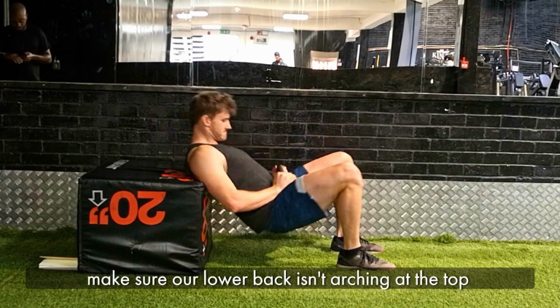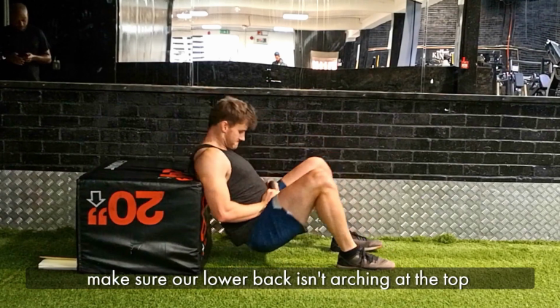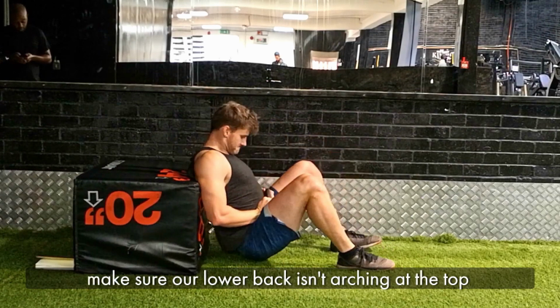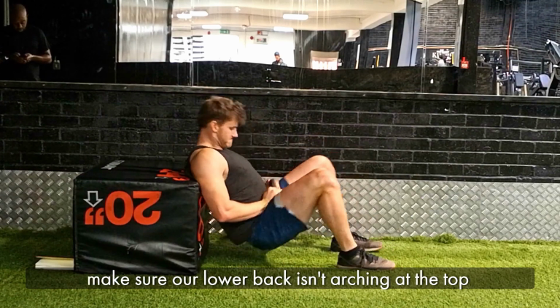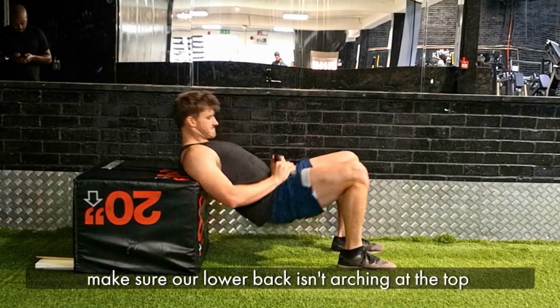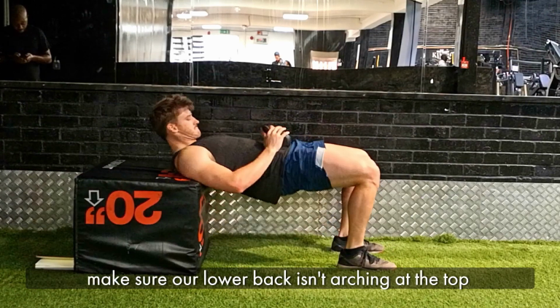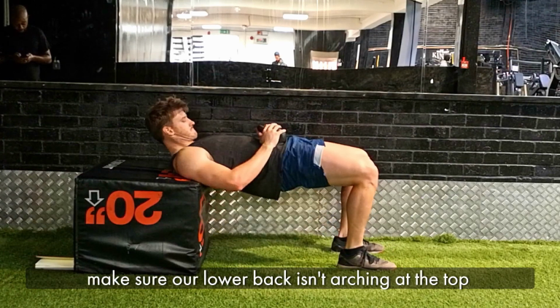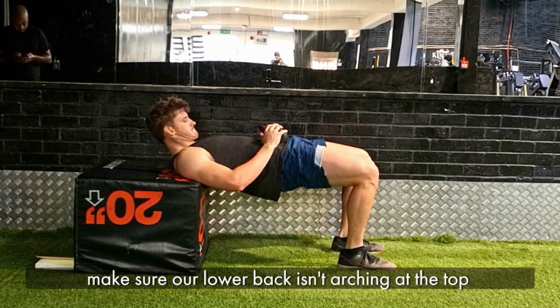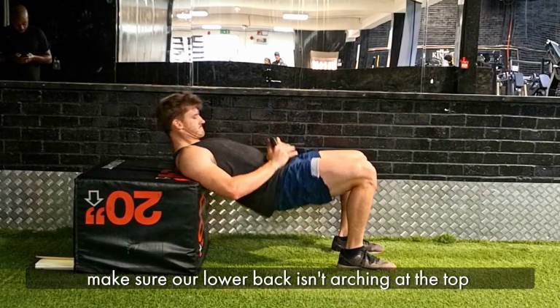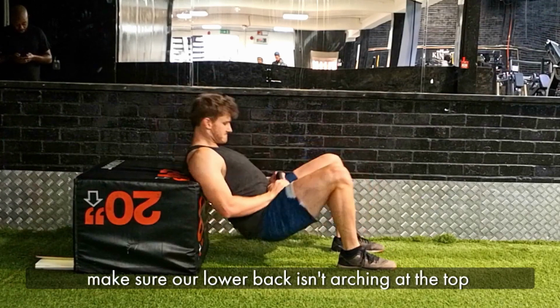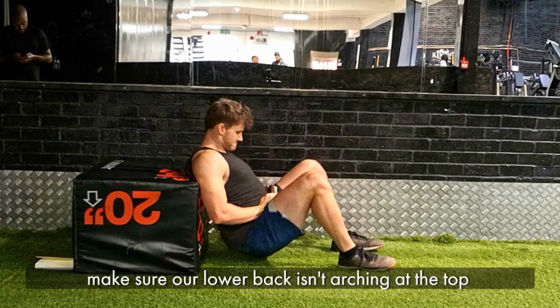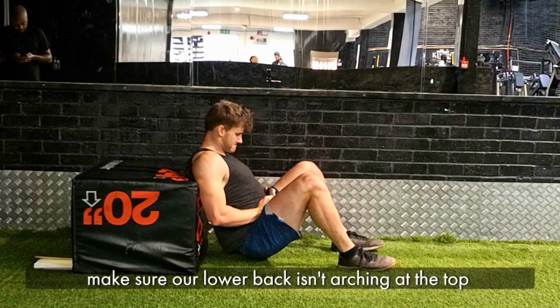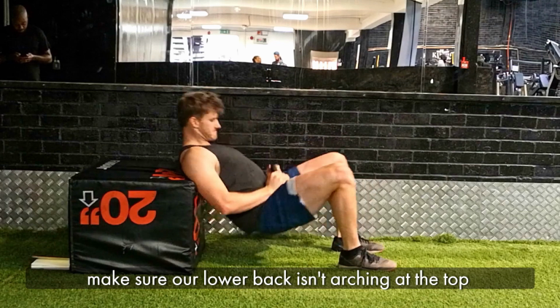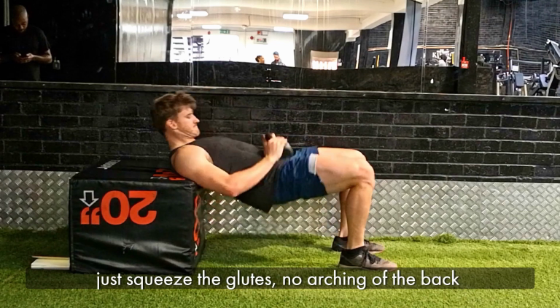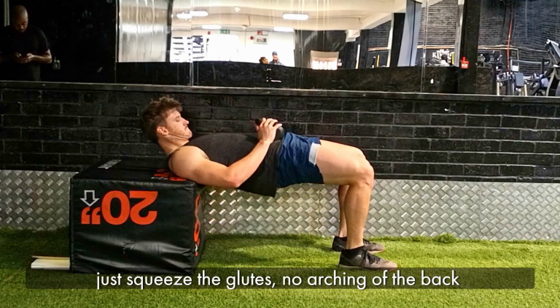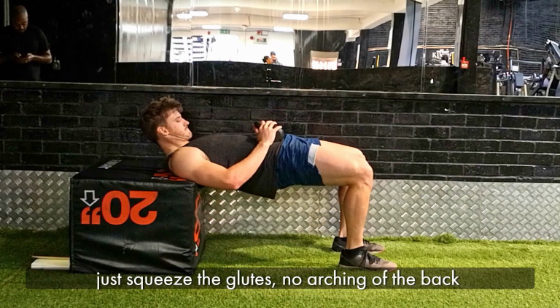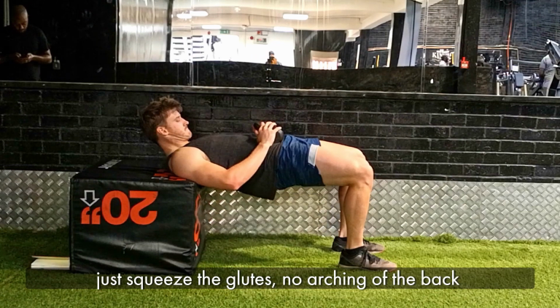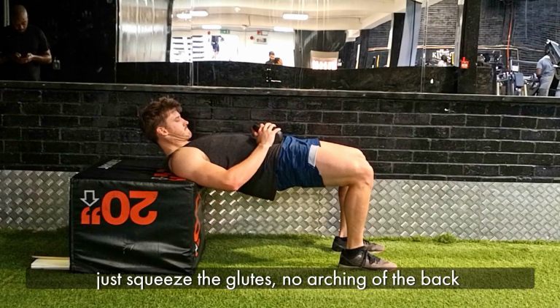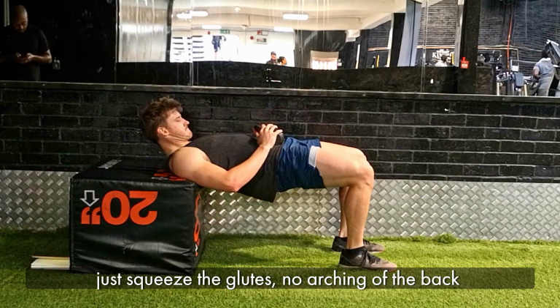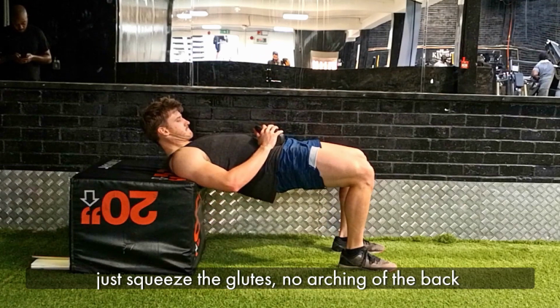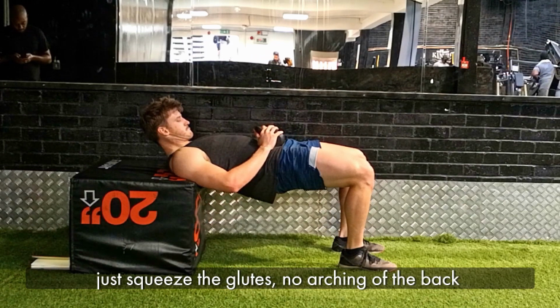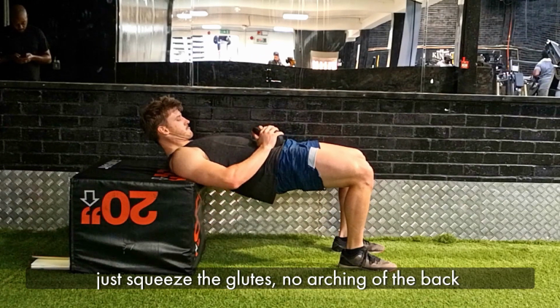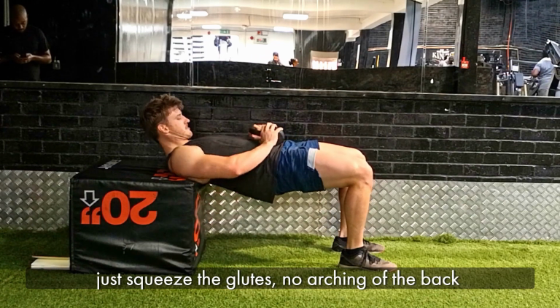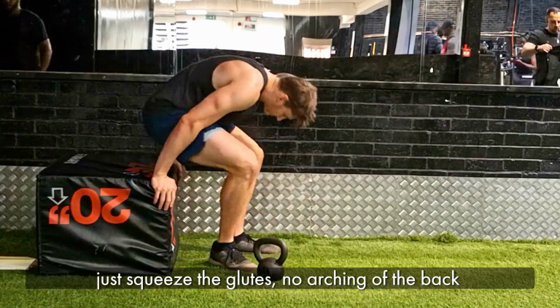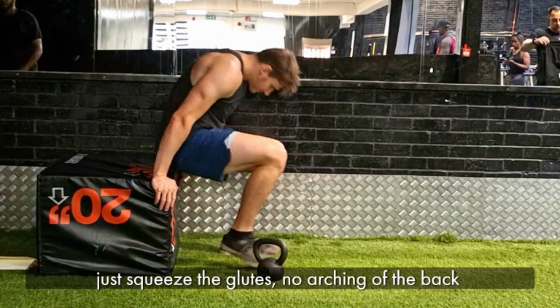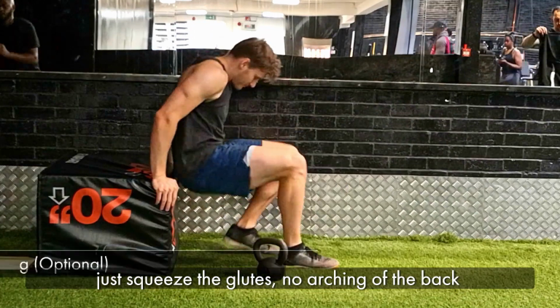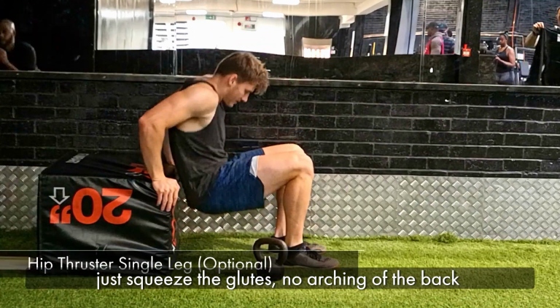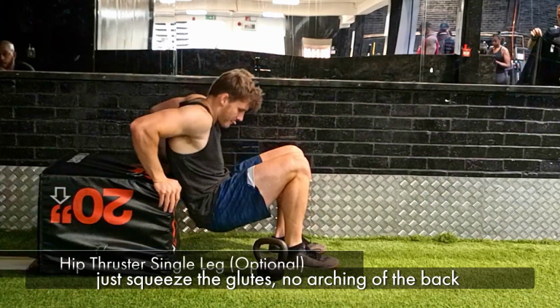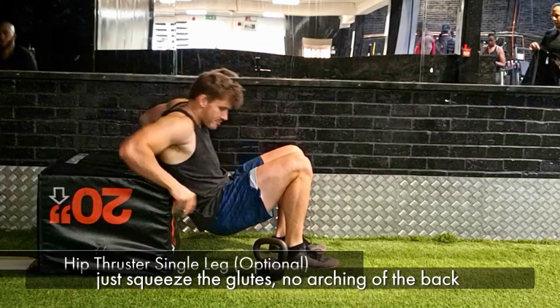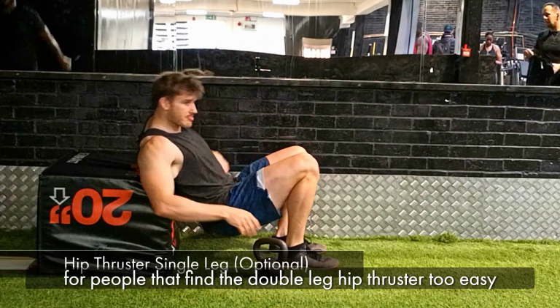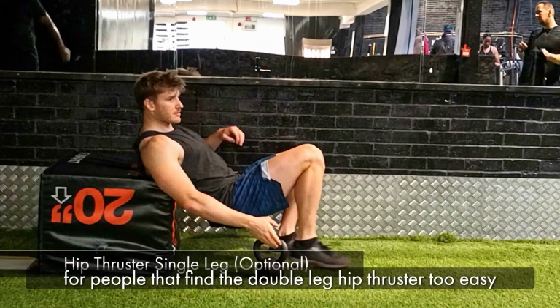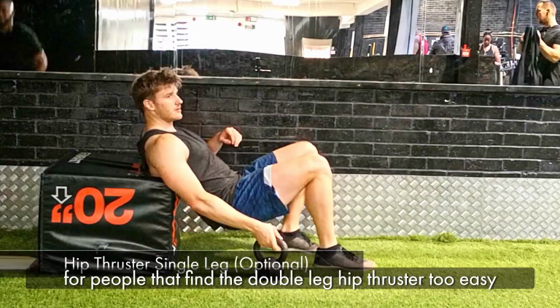Making sure that our lower back isn't arching at the top. We're just squeezing our glutes, getting no arch in our back.